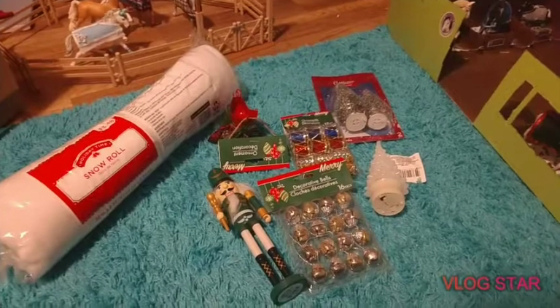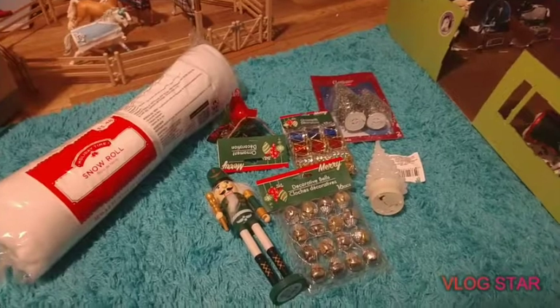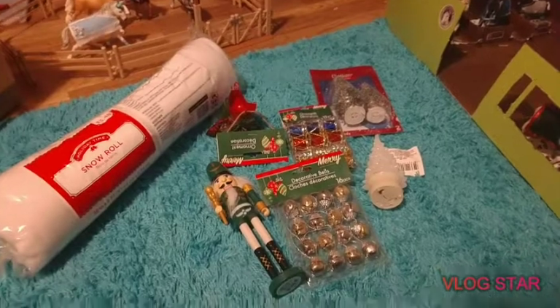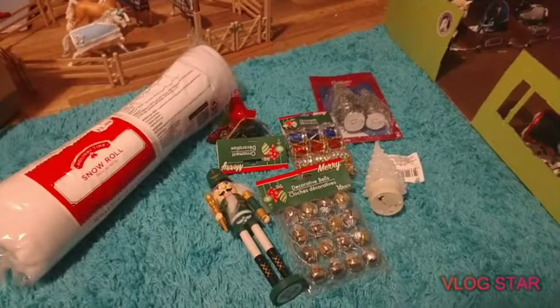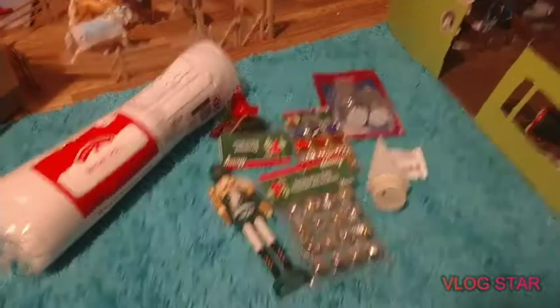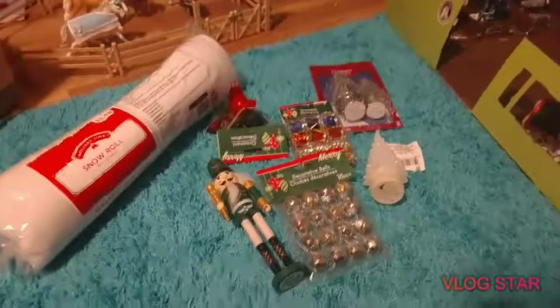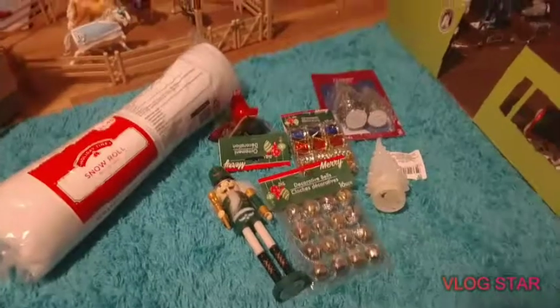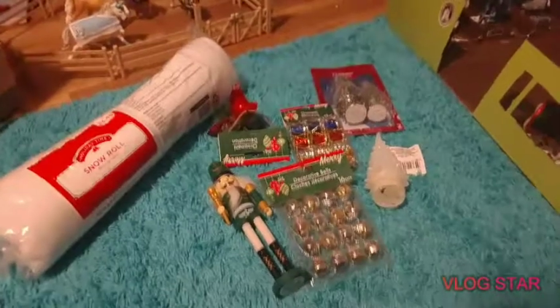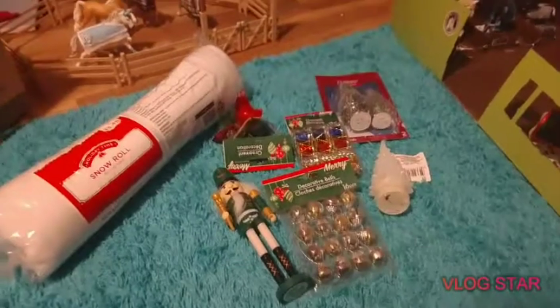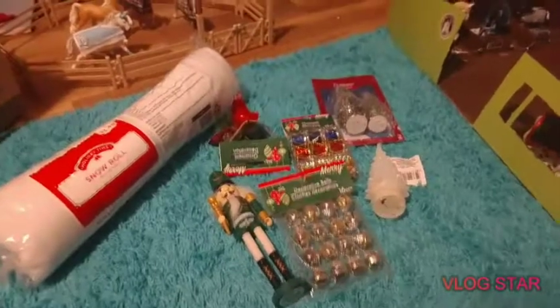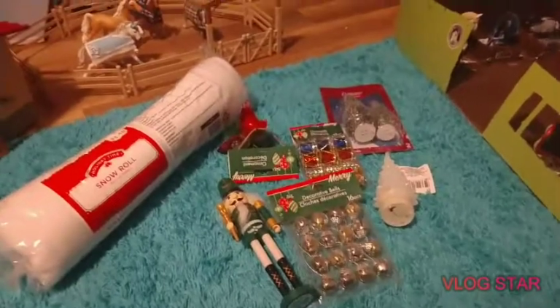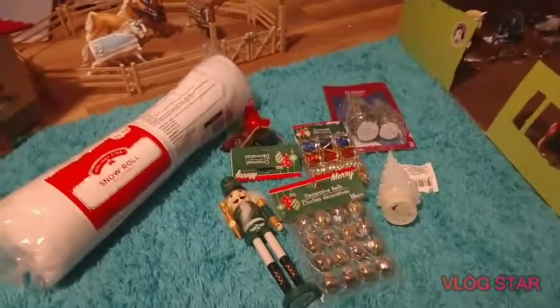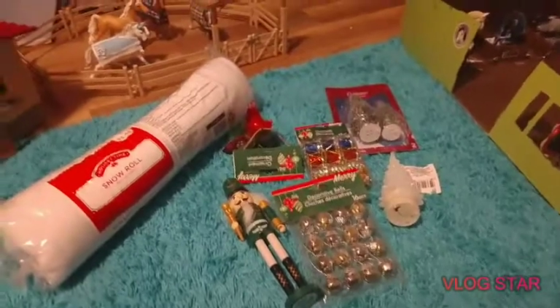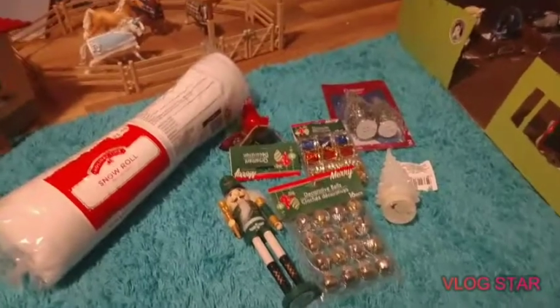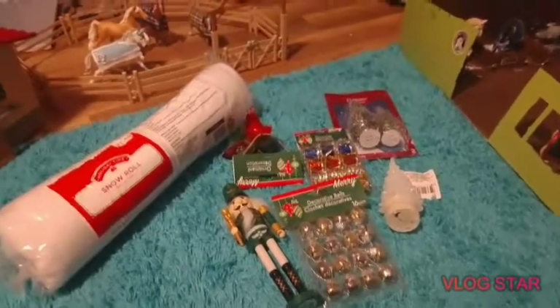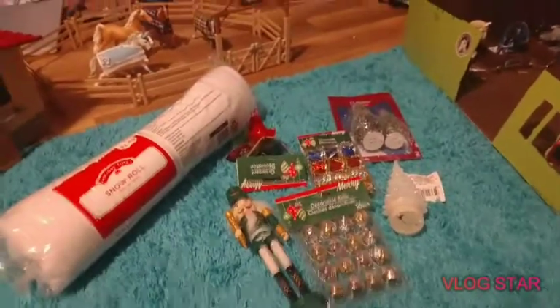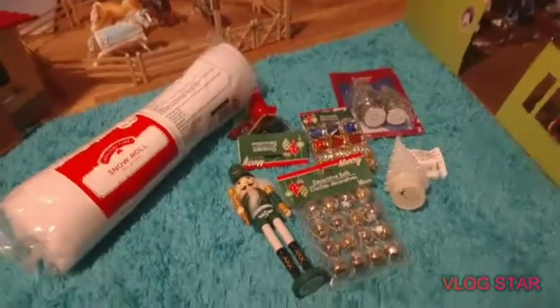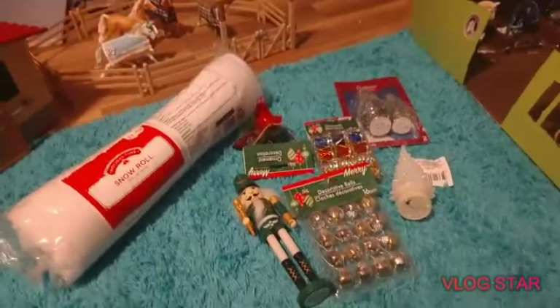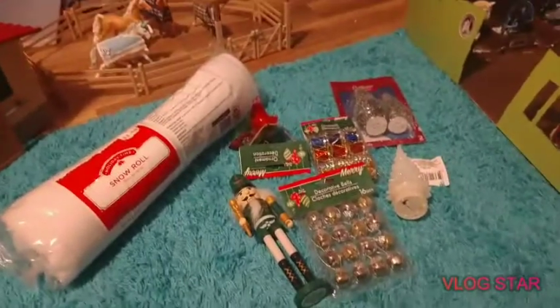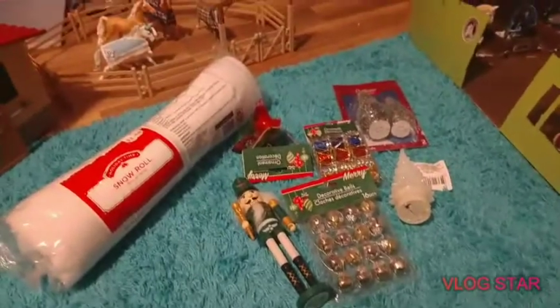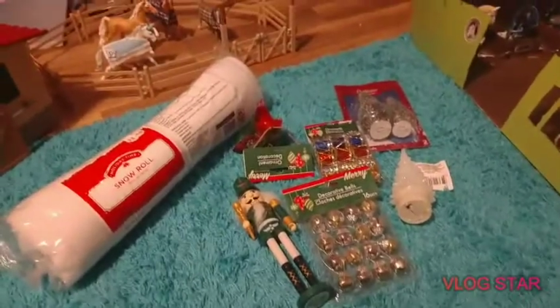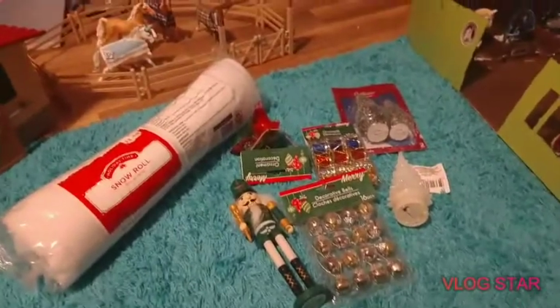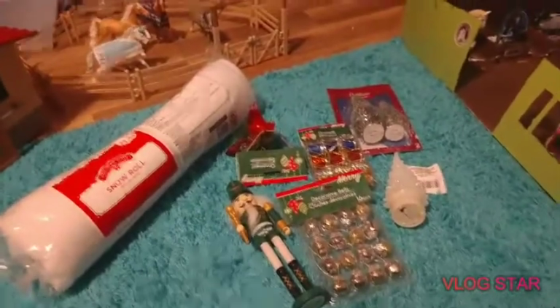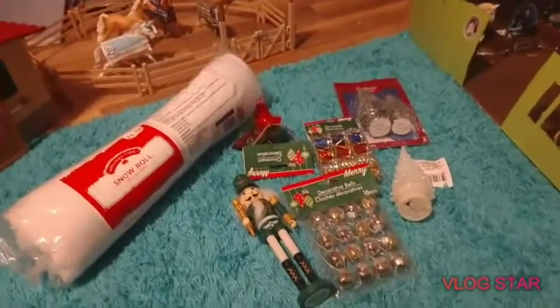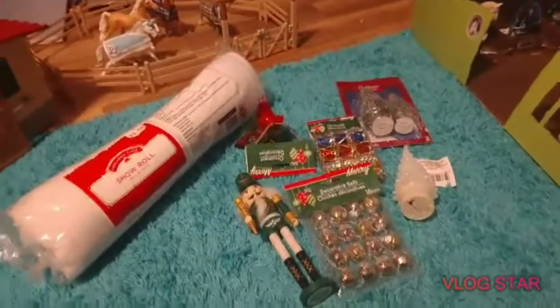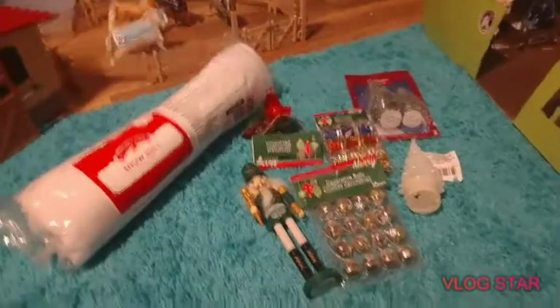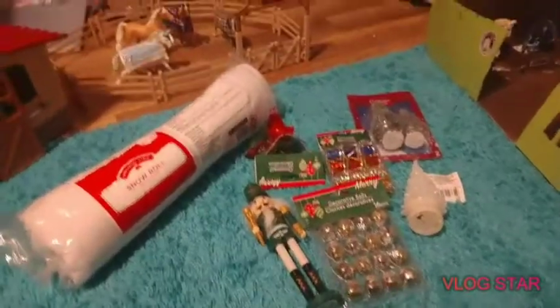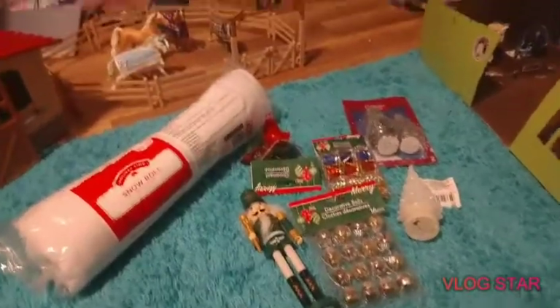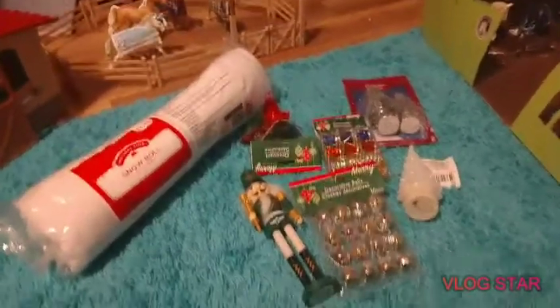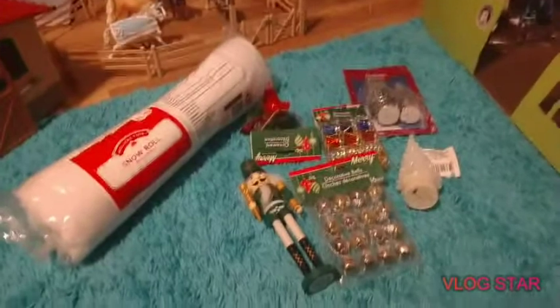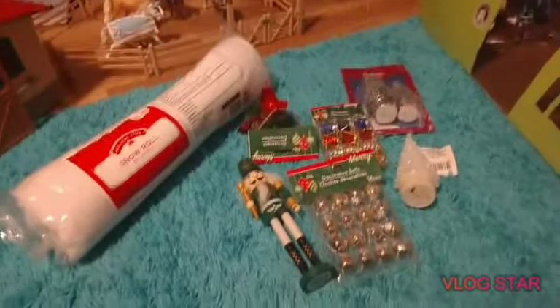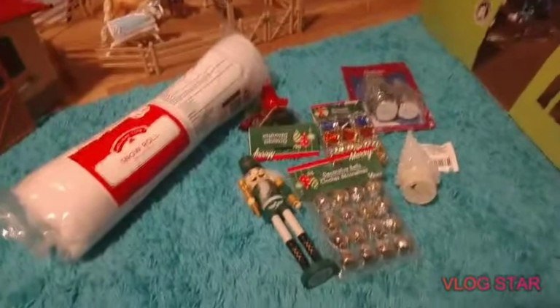Hello everyone, it's Shadow Creek Stables here, and I'm going to be decorating my barn.